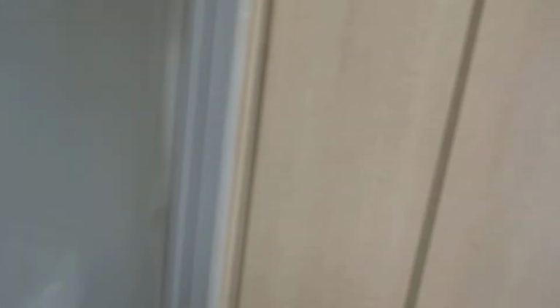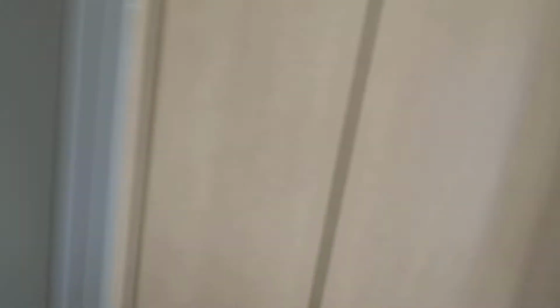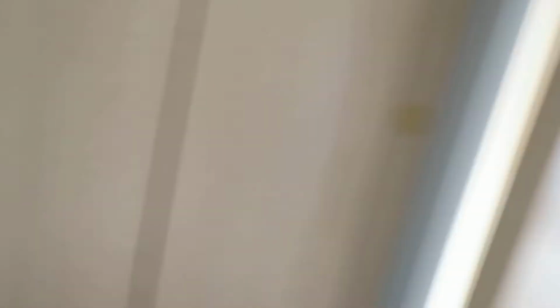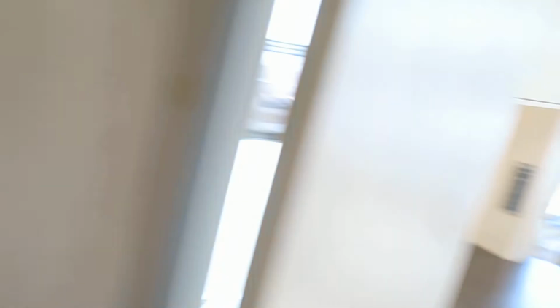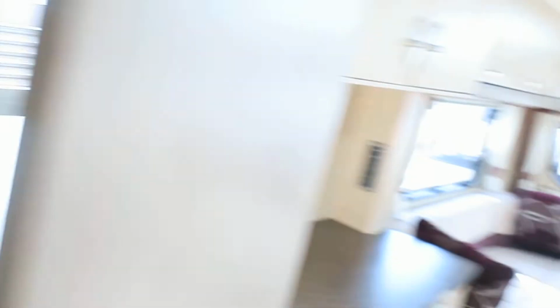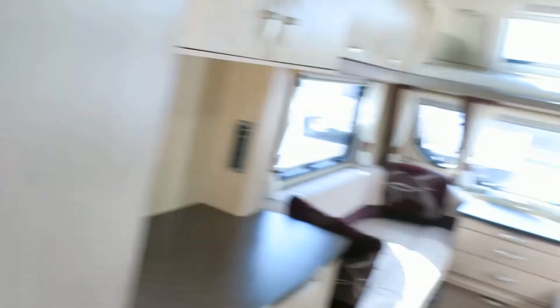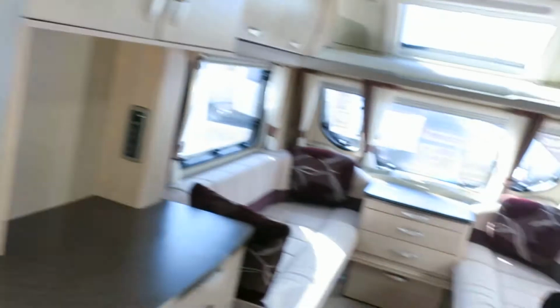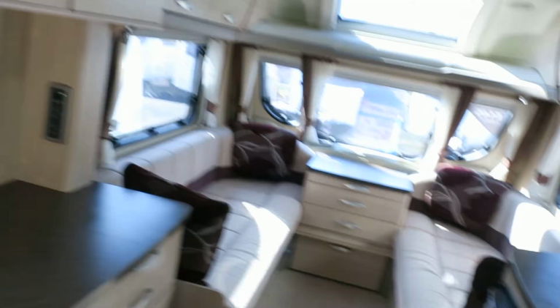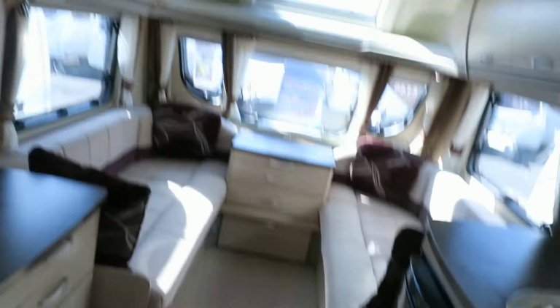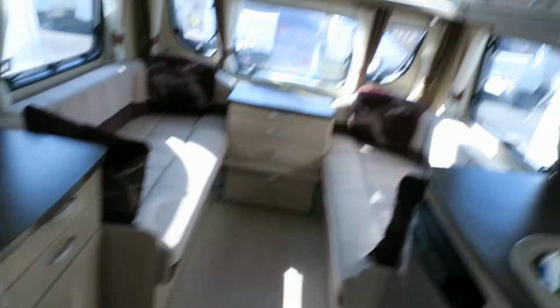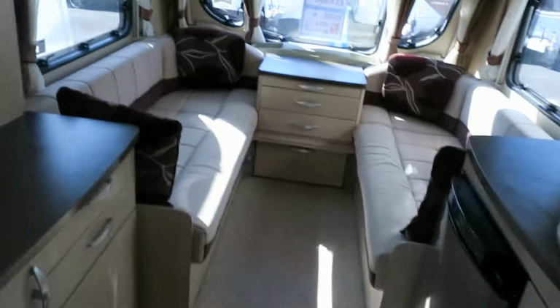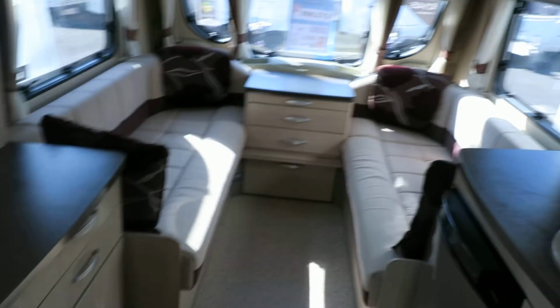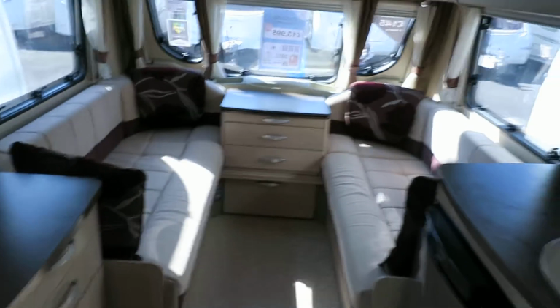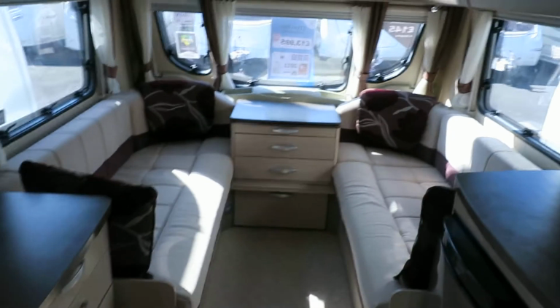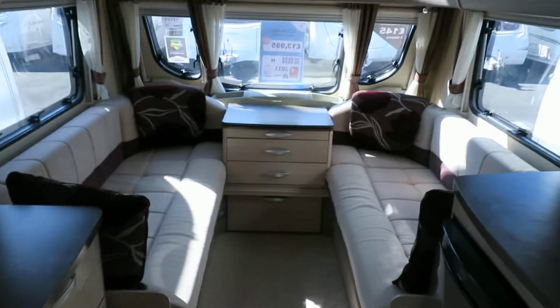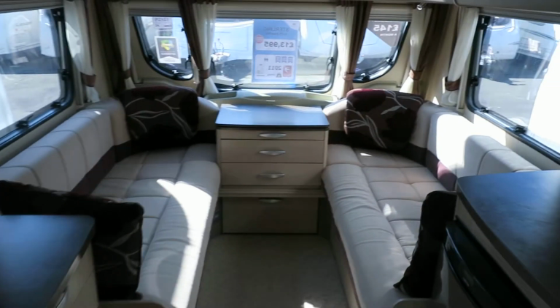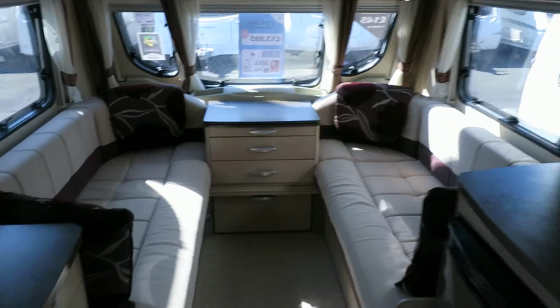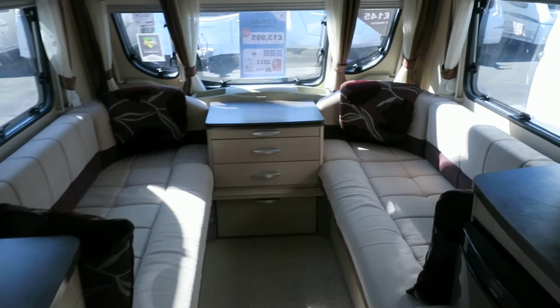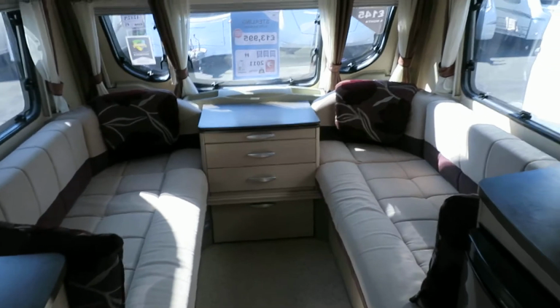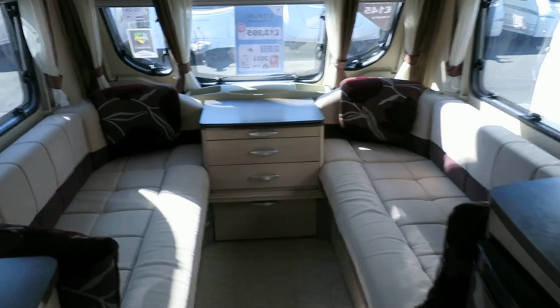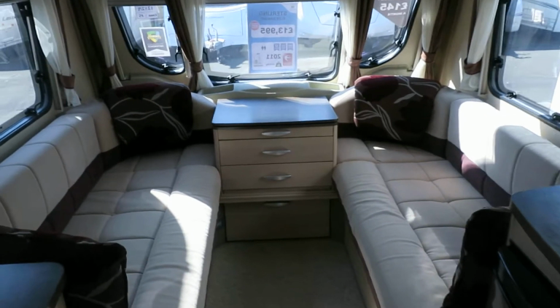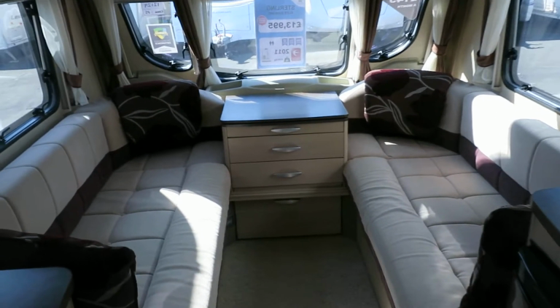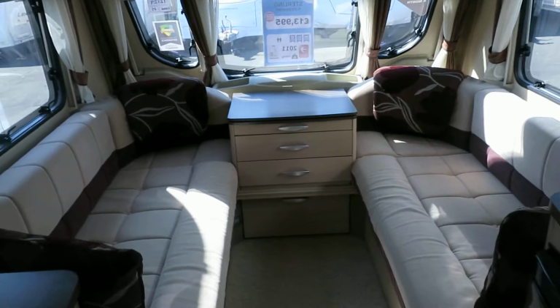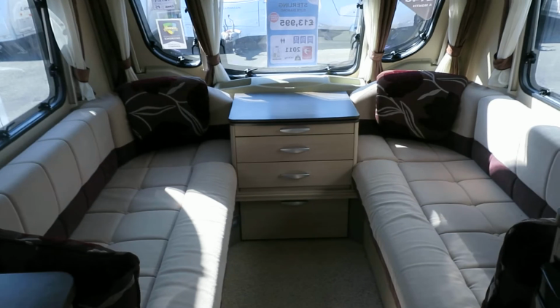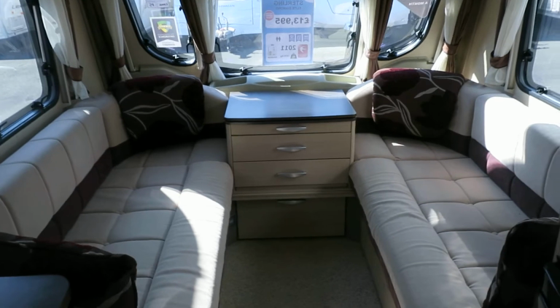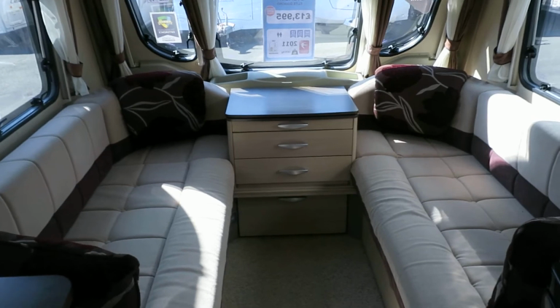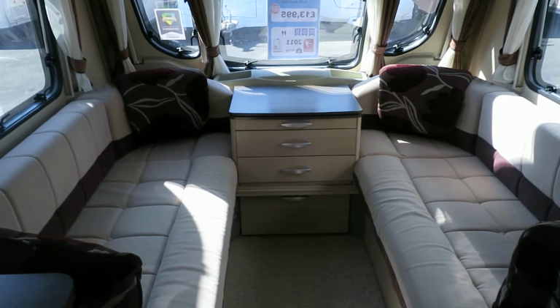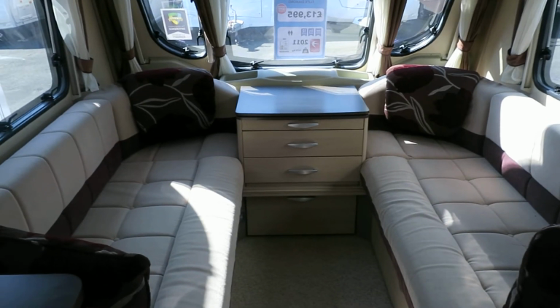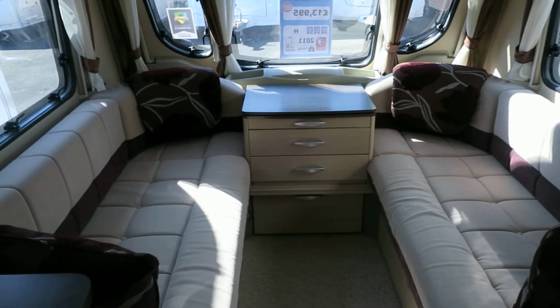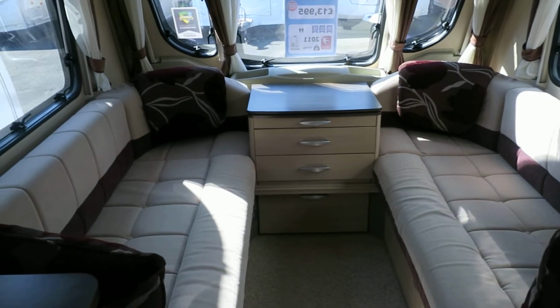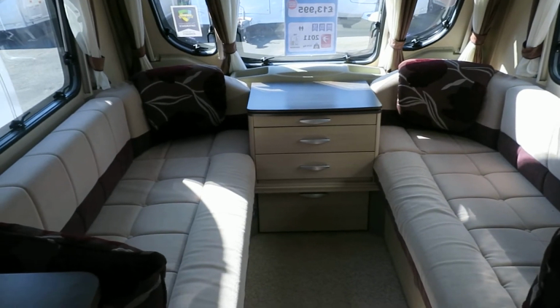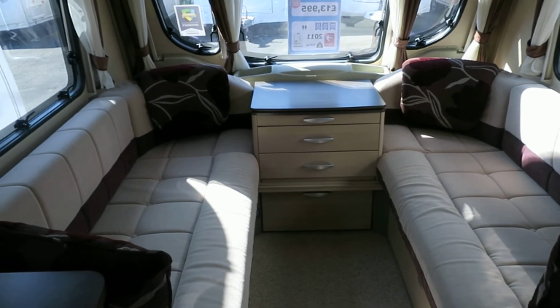The caravan will come to you fully serviced, fully validated and it'll leave here with a 12-month guarantee.